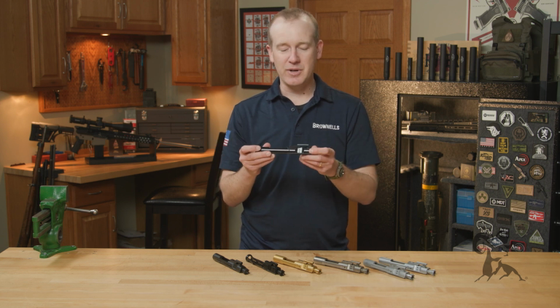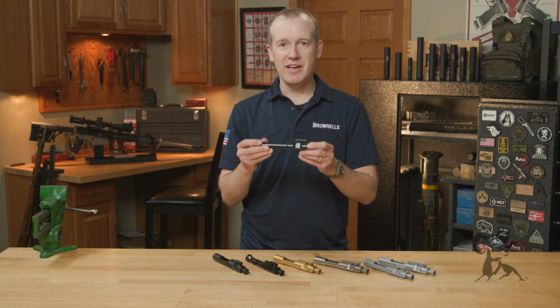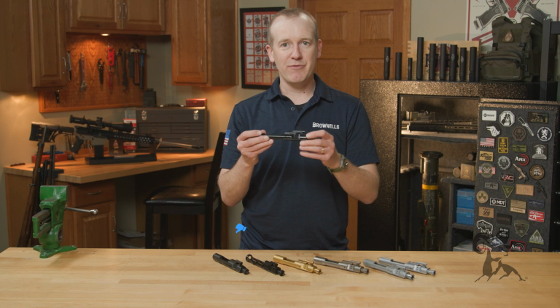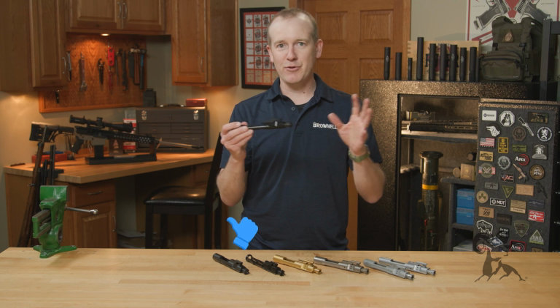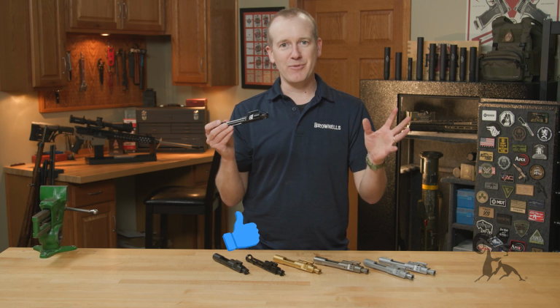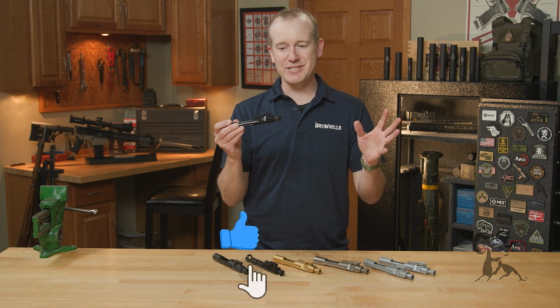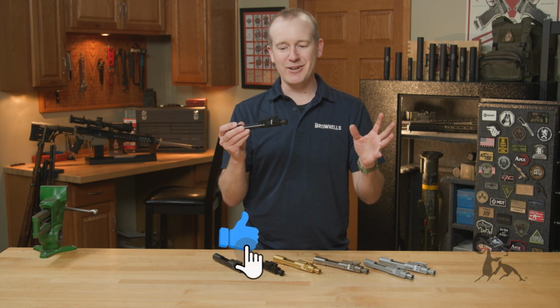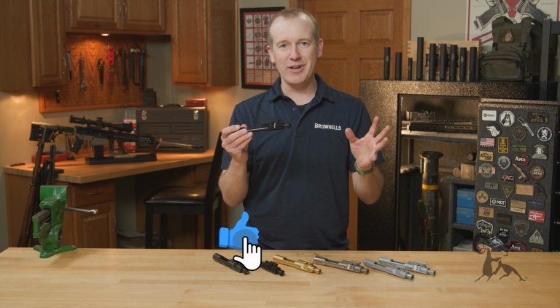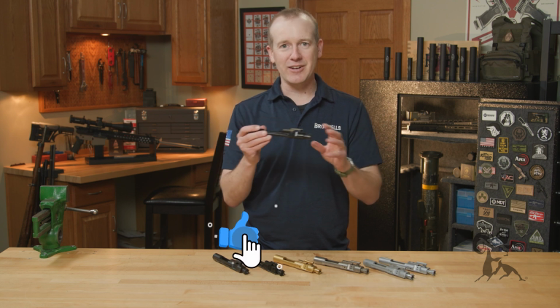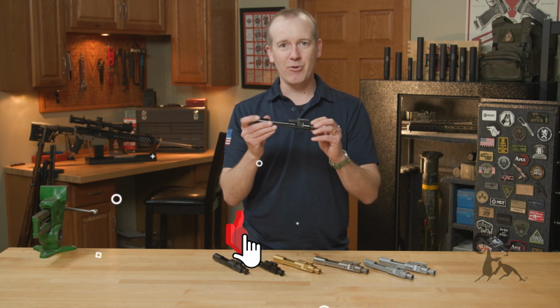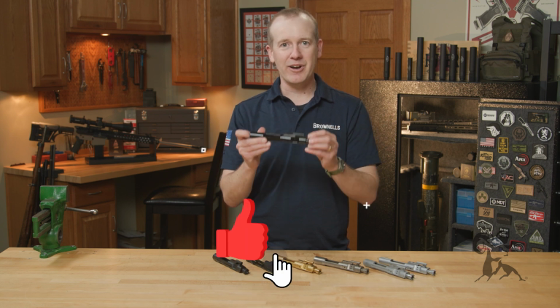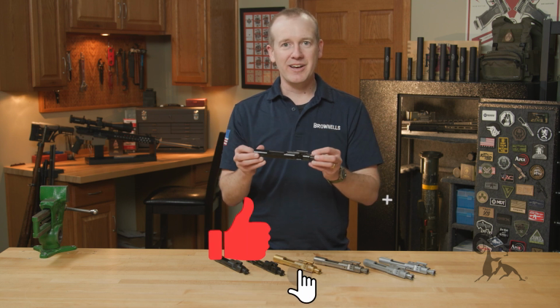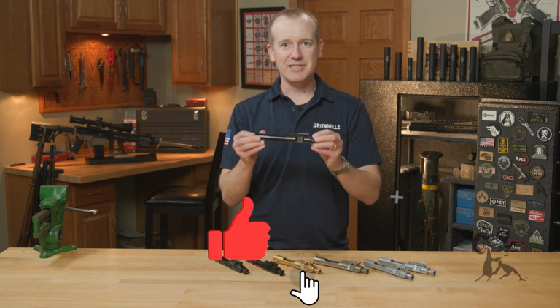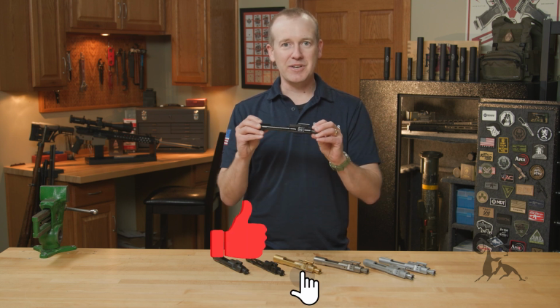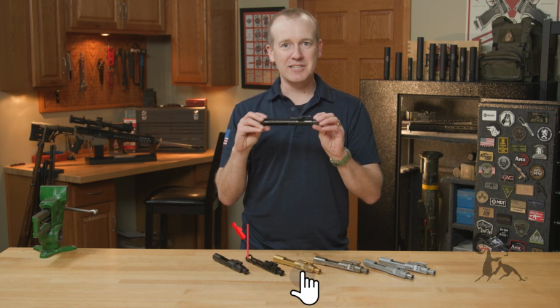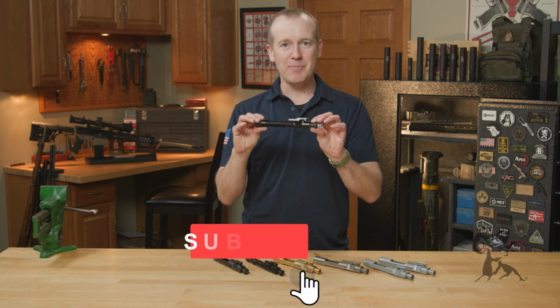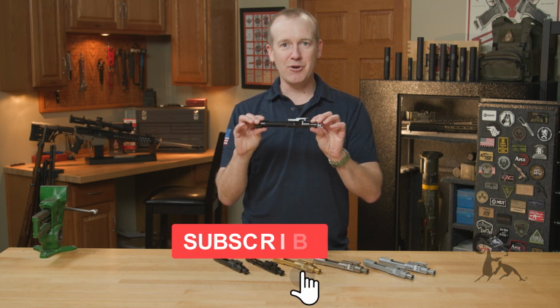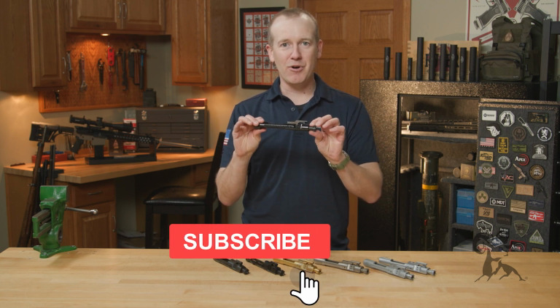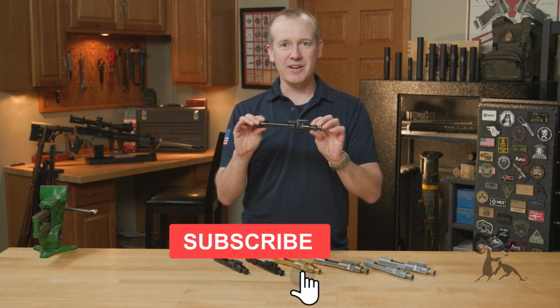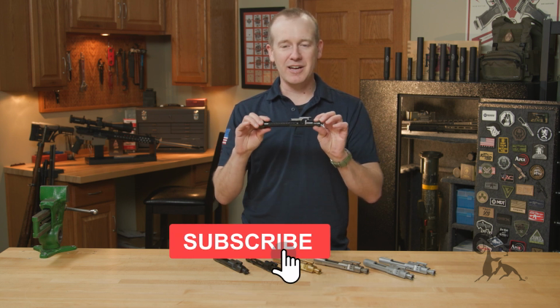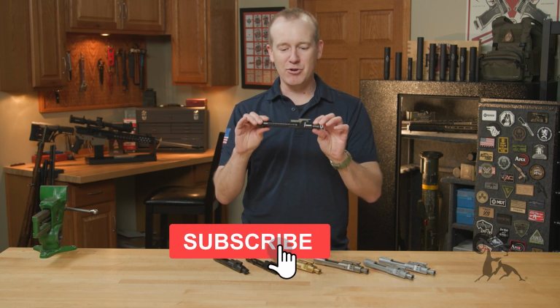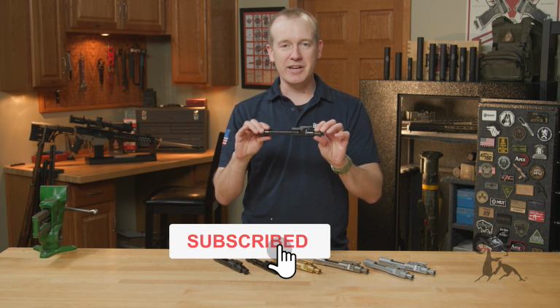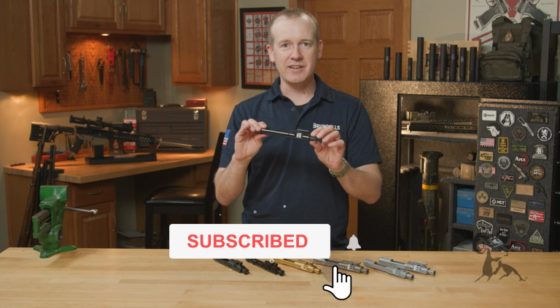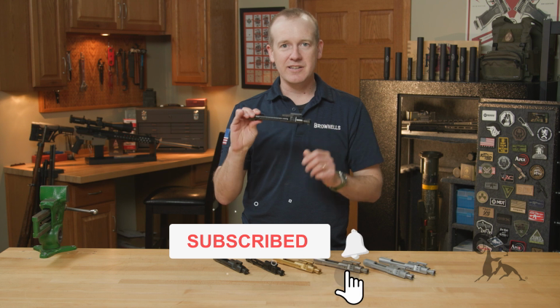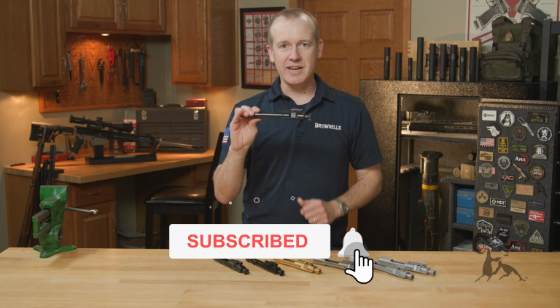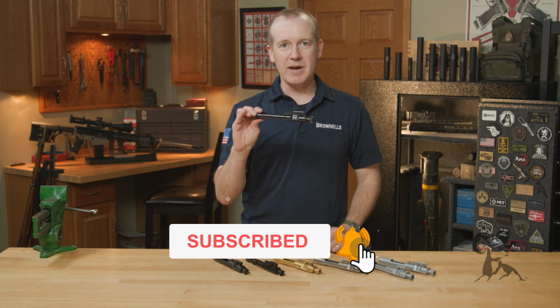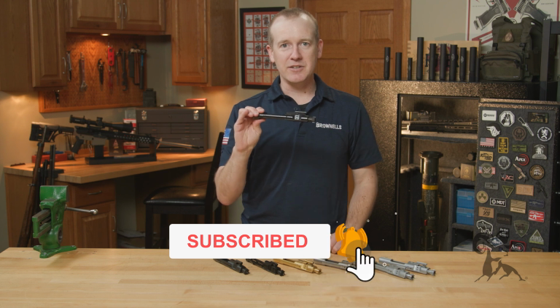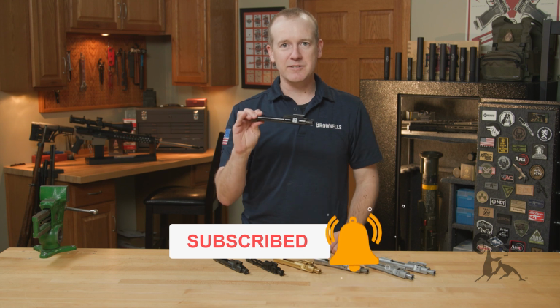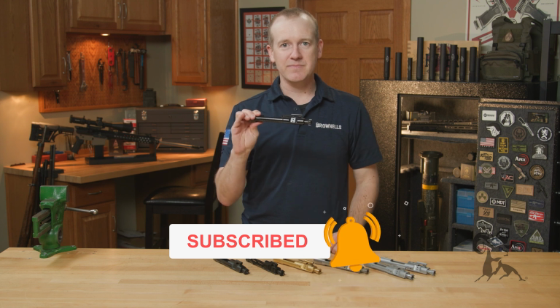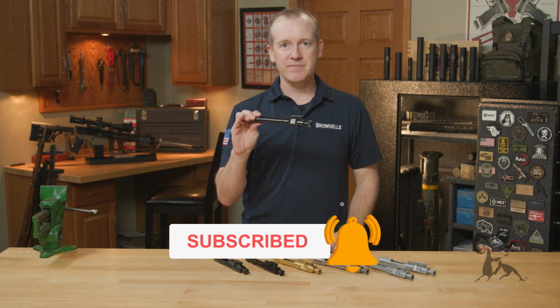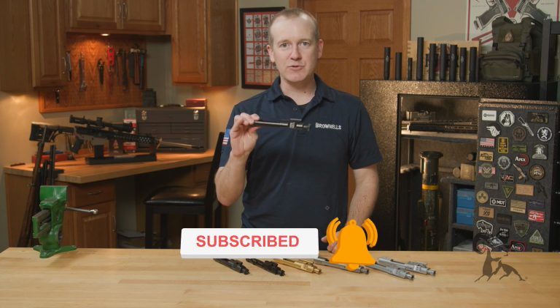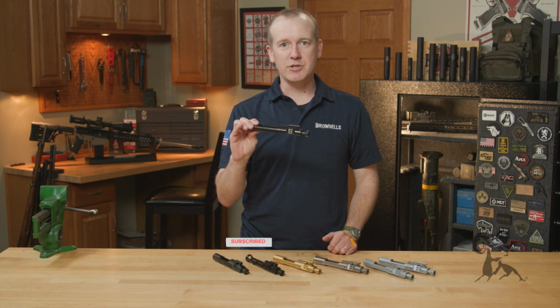And one more thing — you've got the 100% satisfaction guarantee. So if for some reason you don't like it or something does go wrong, get it back to us. Thanks for watching.